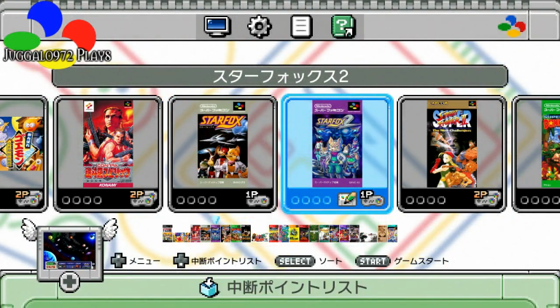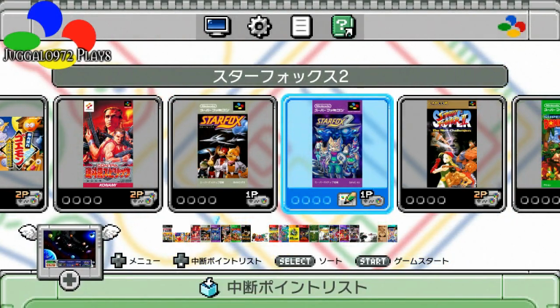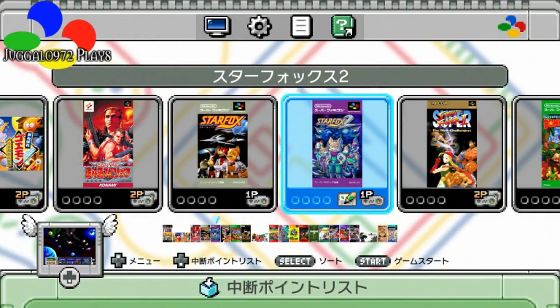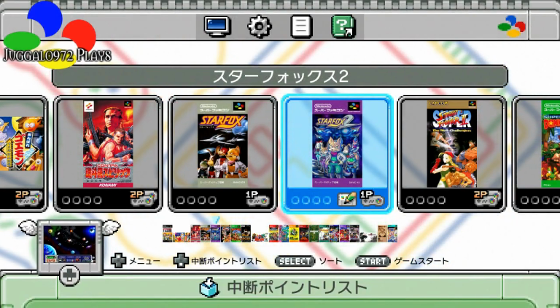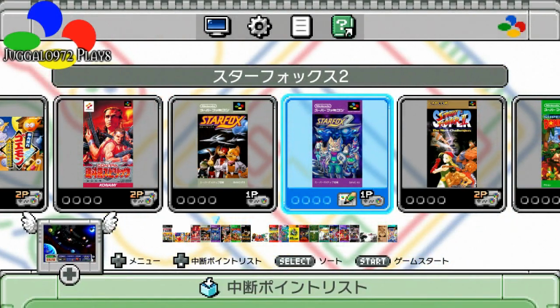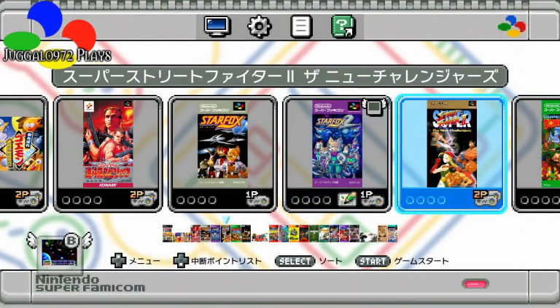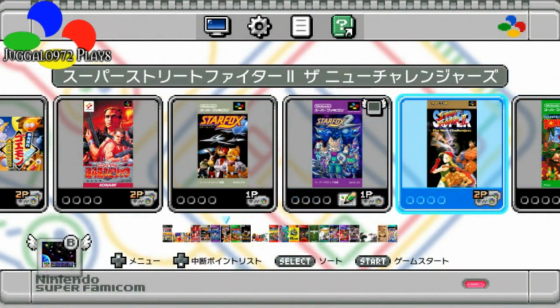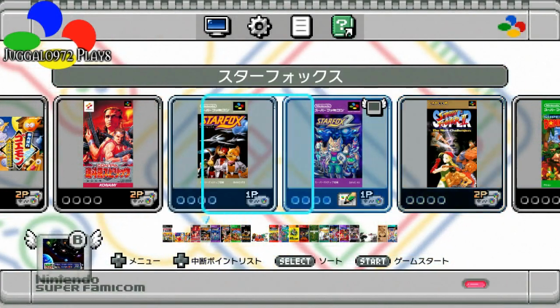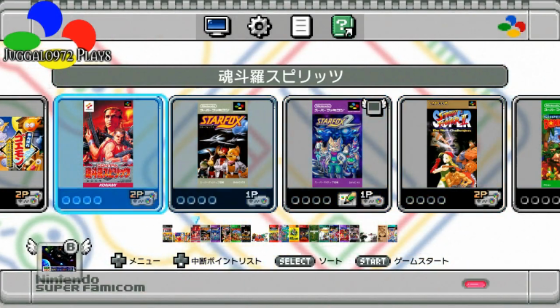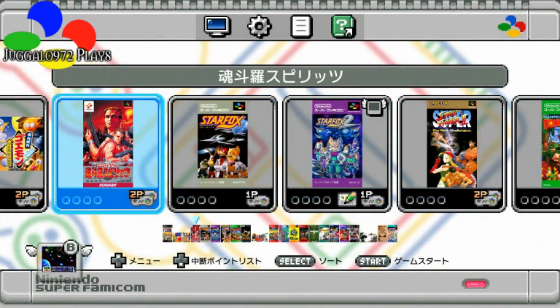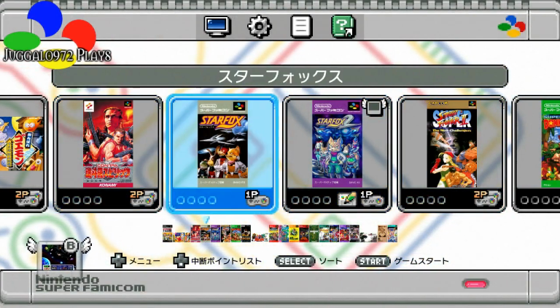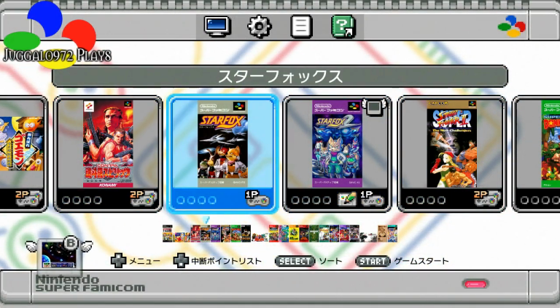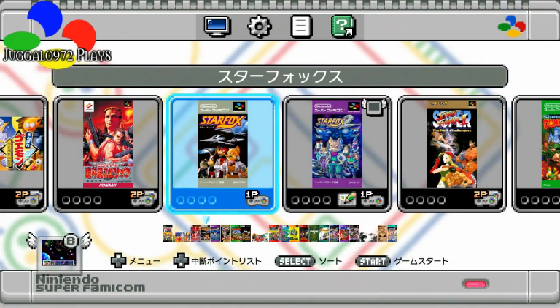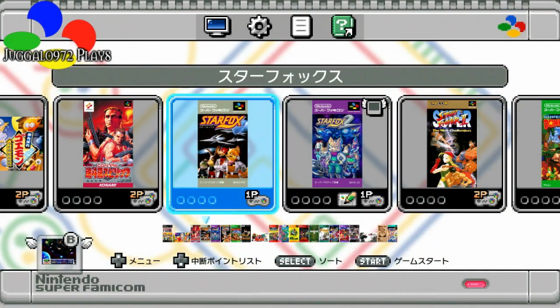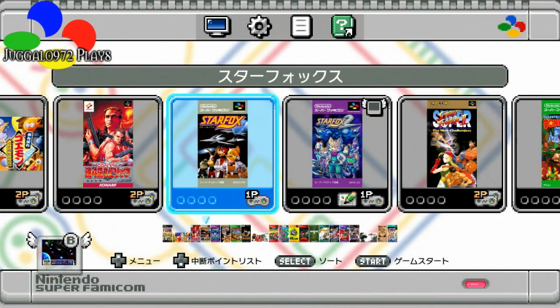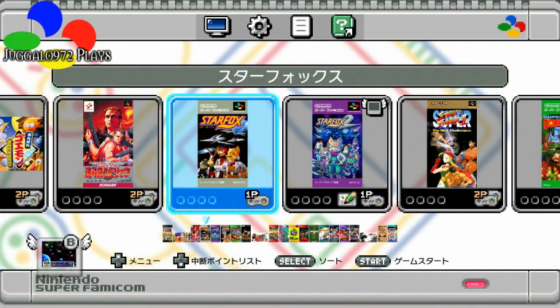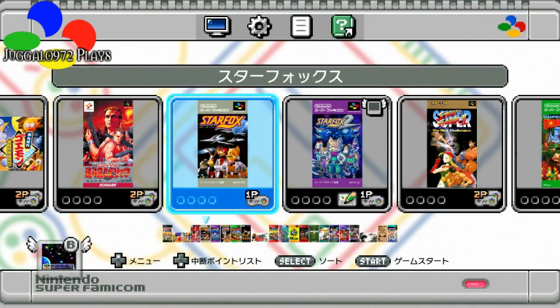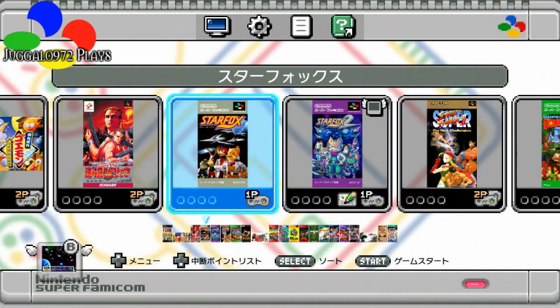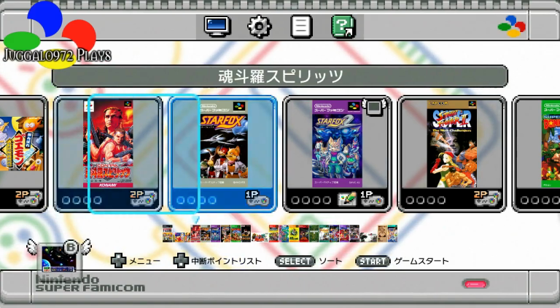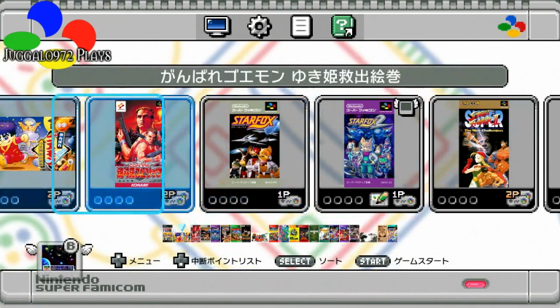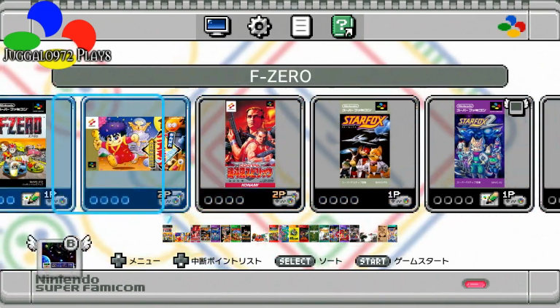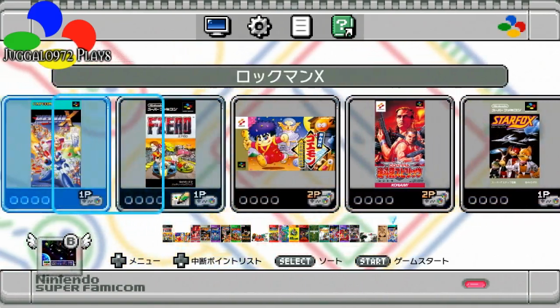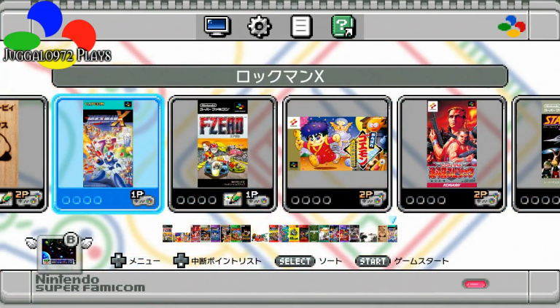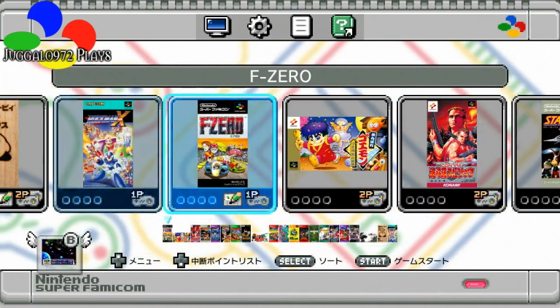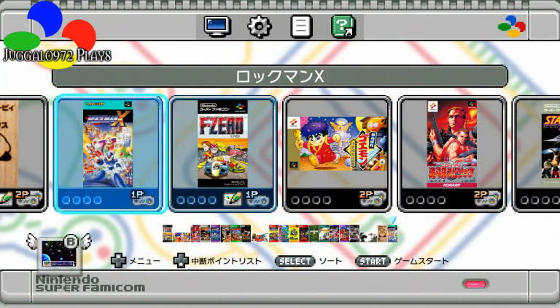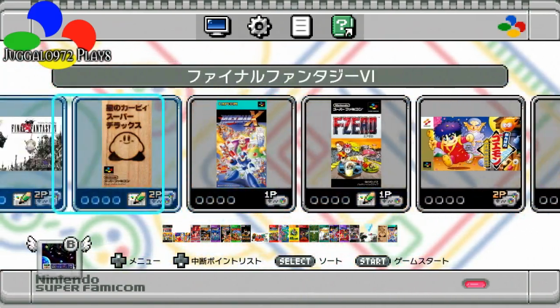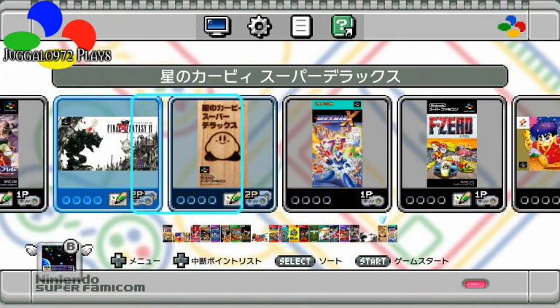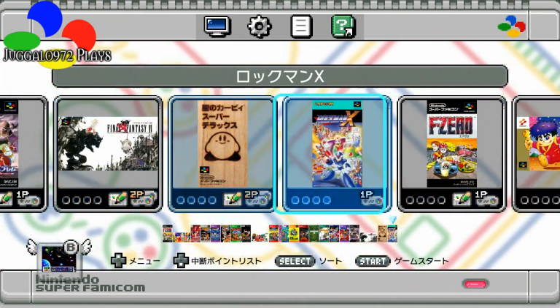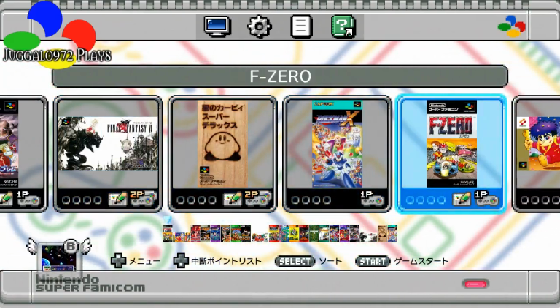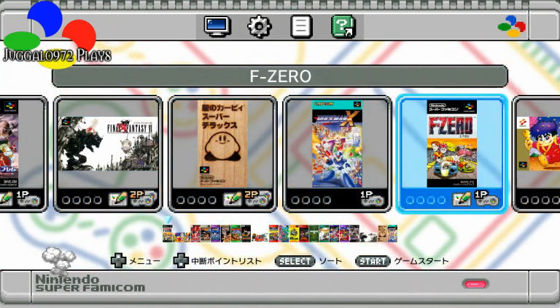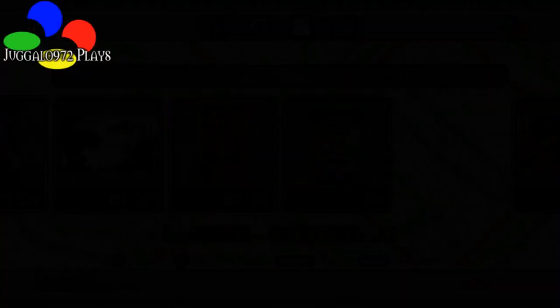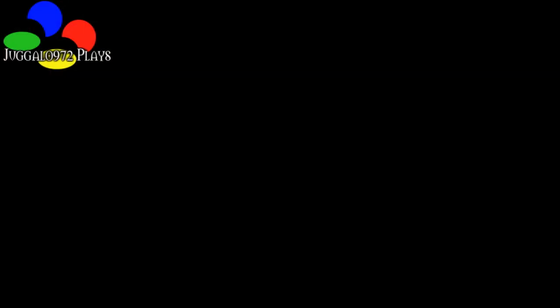Let's switch games real quick, shall we? Hit the little reset button. And of course we get the original Star Fox menu. Let's see how F-Zero plays.